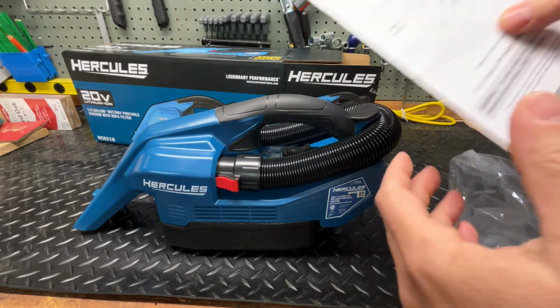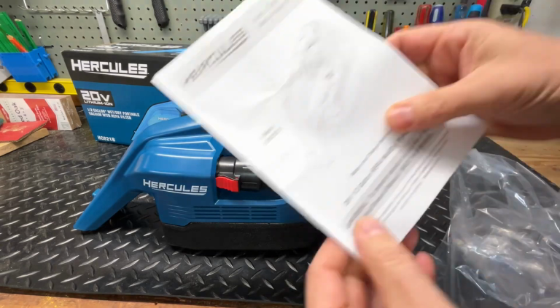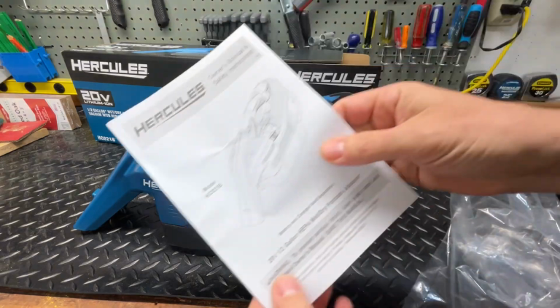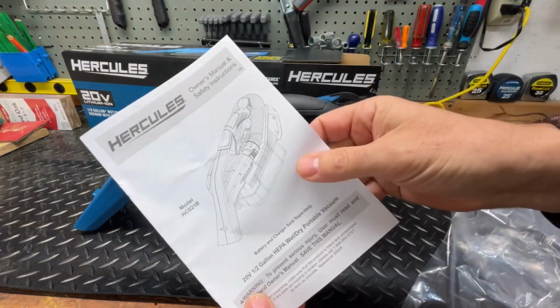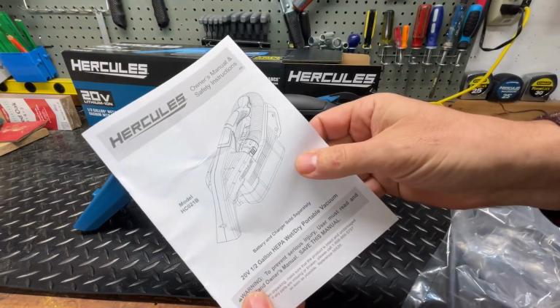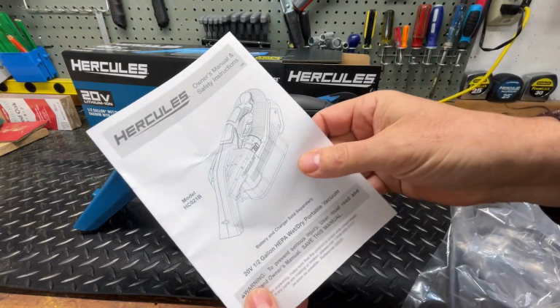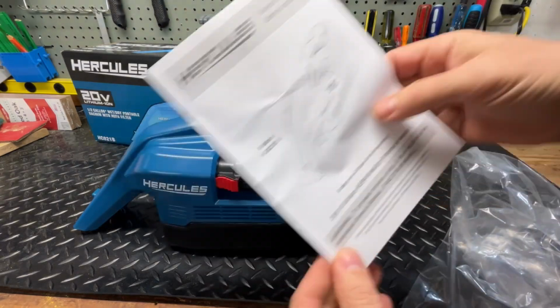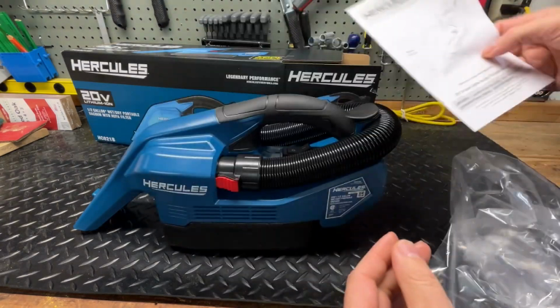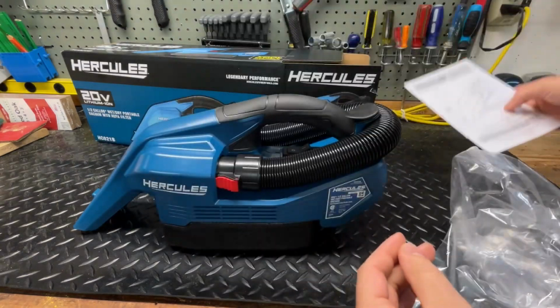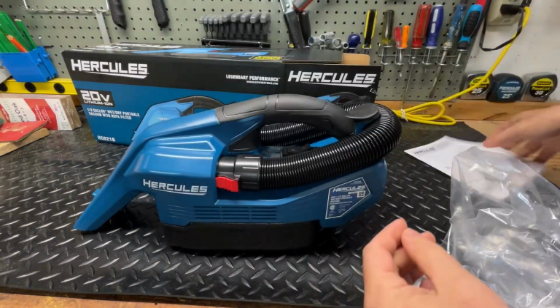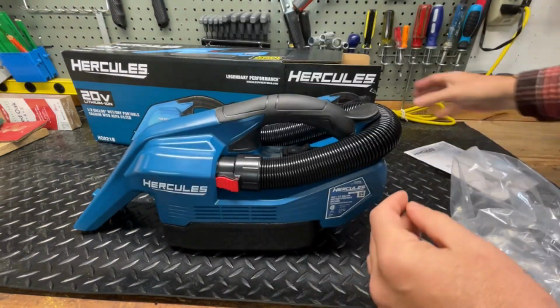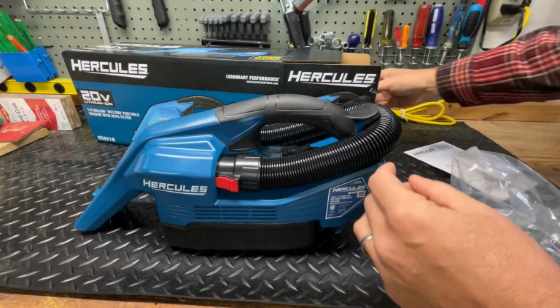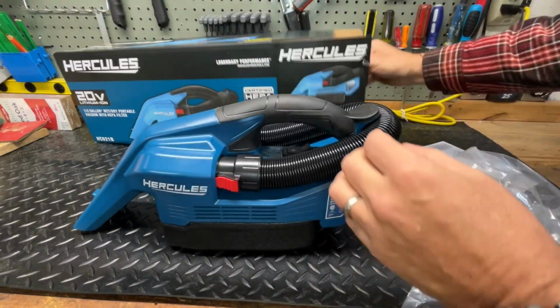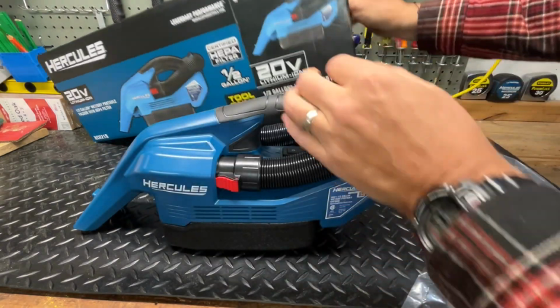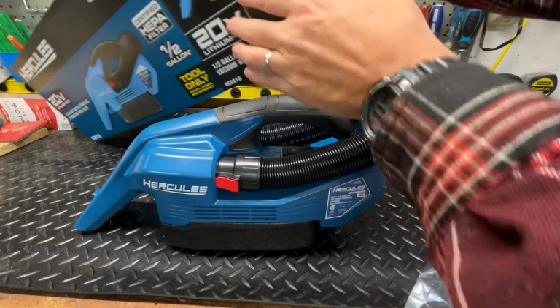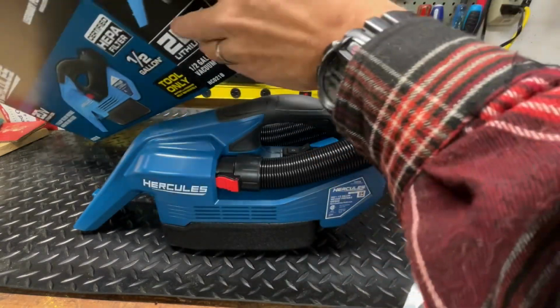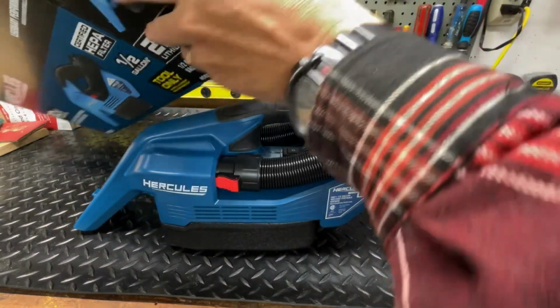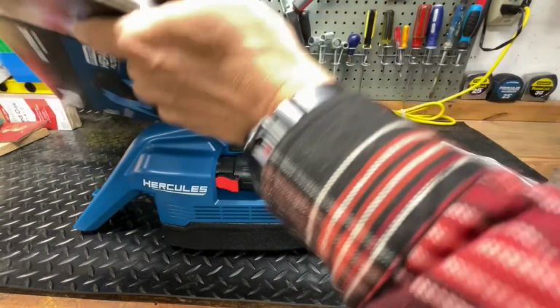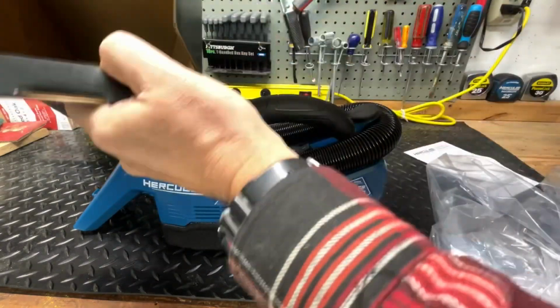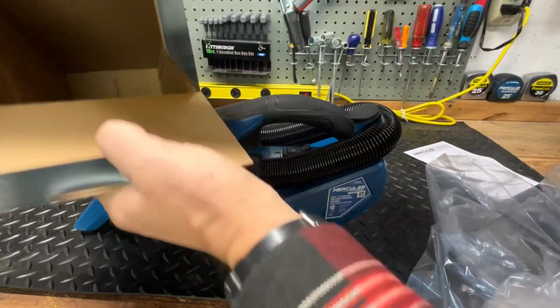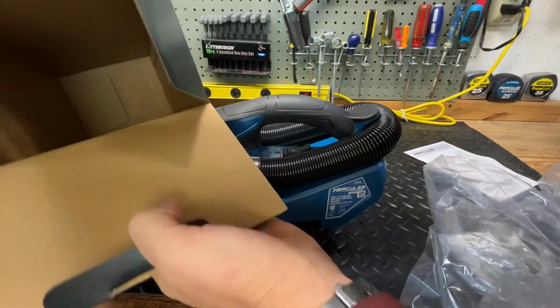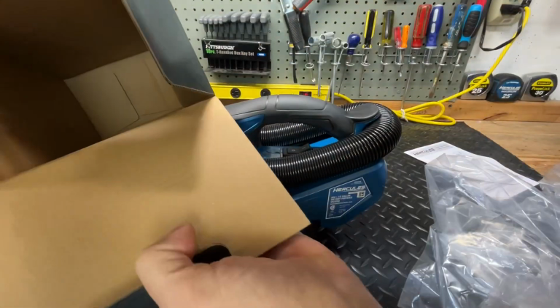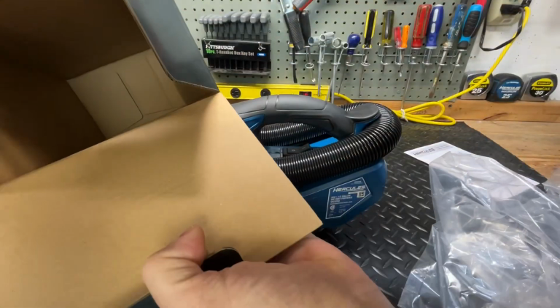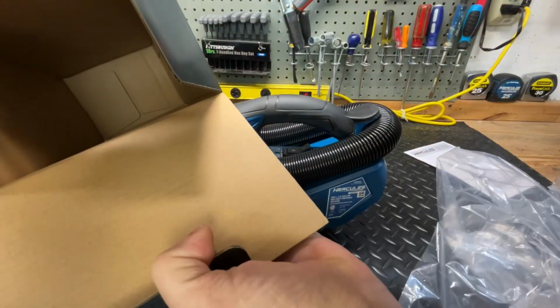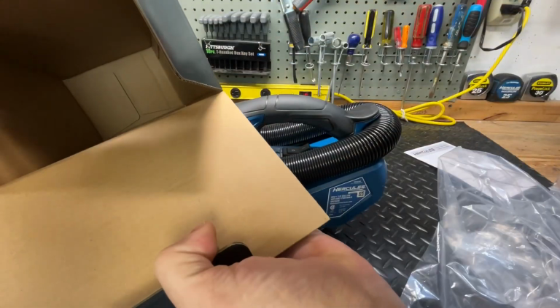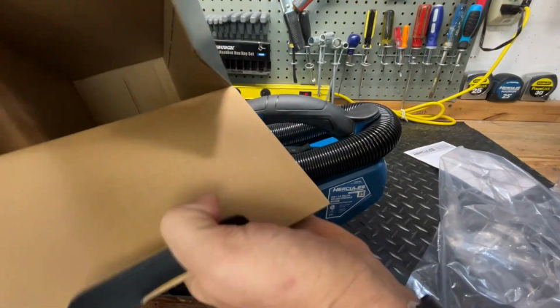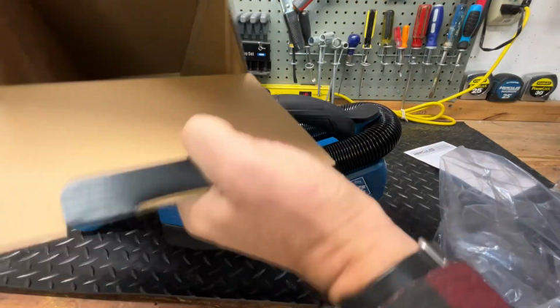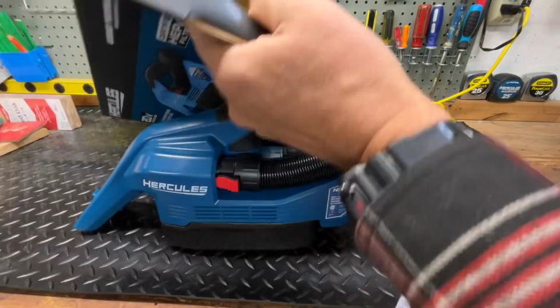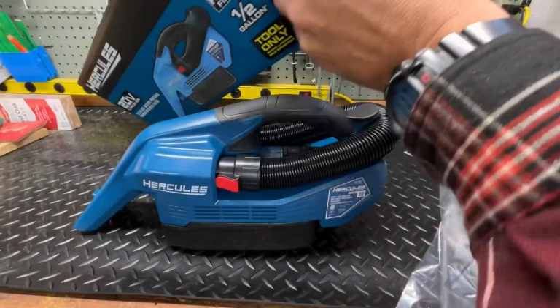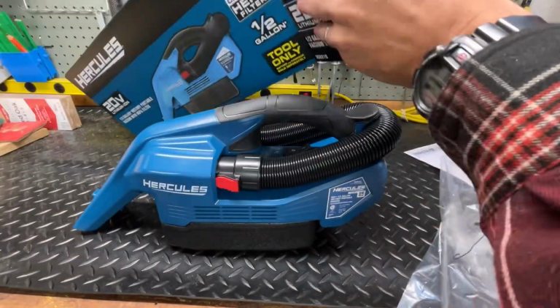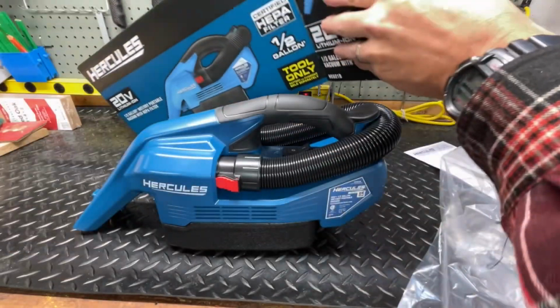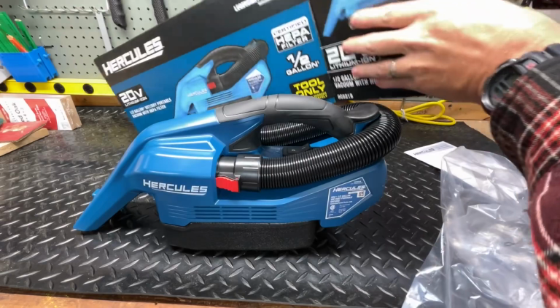Here are the instructions — and nothing else in the box.